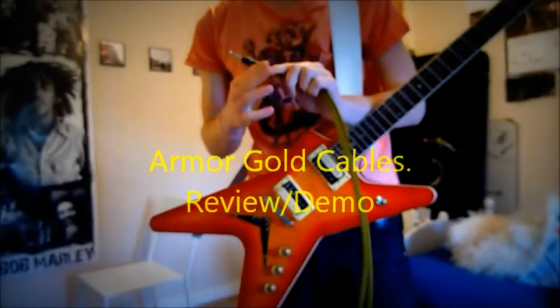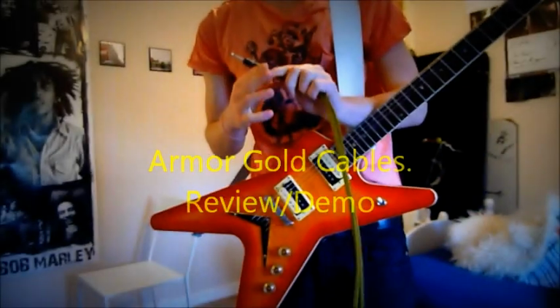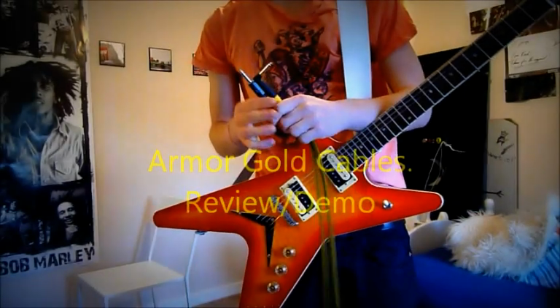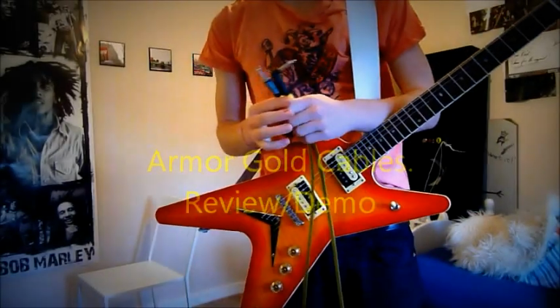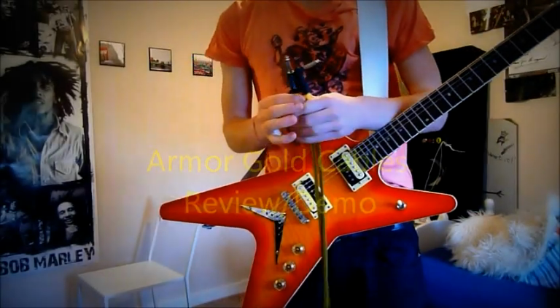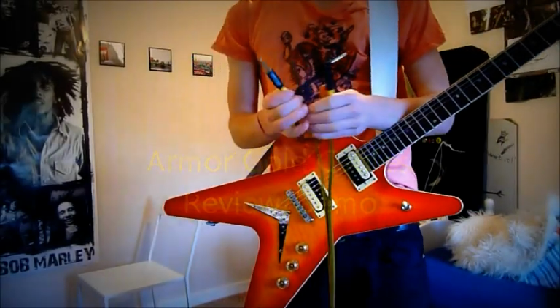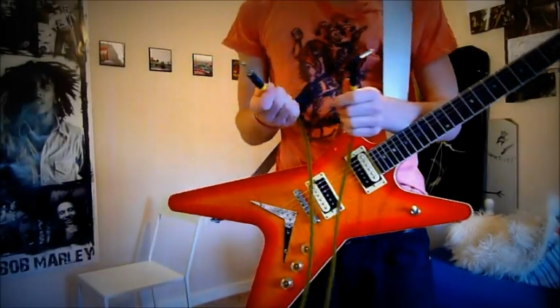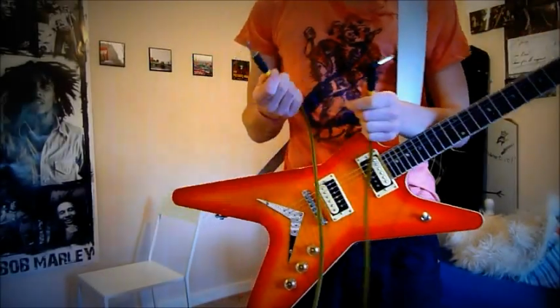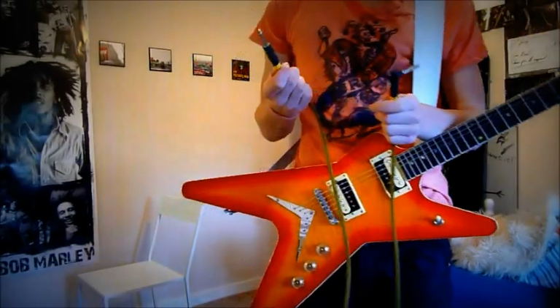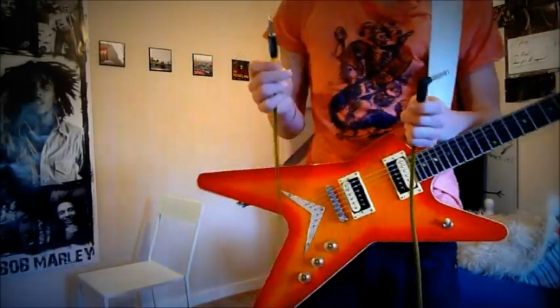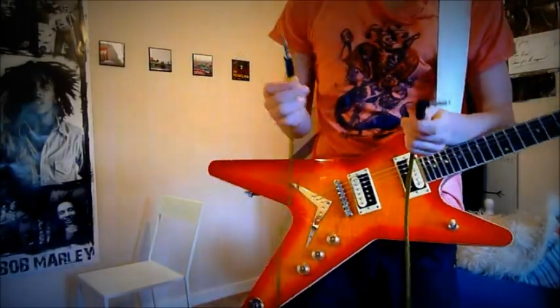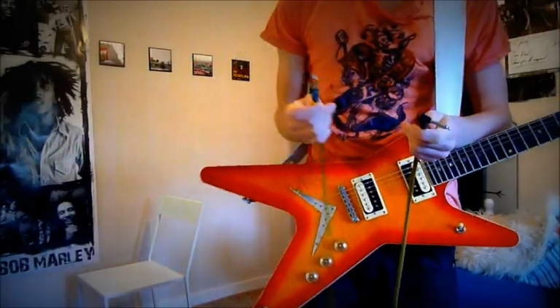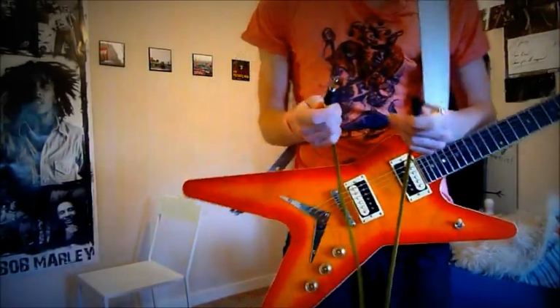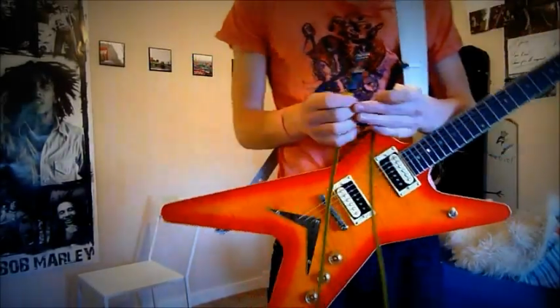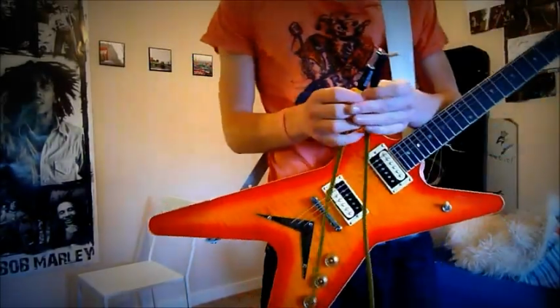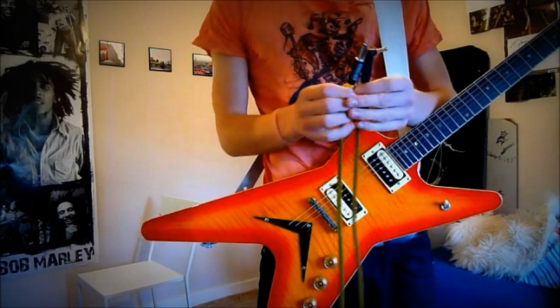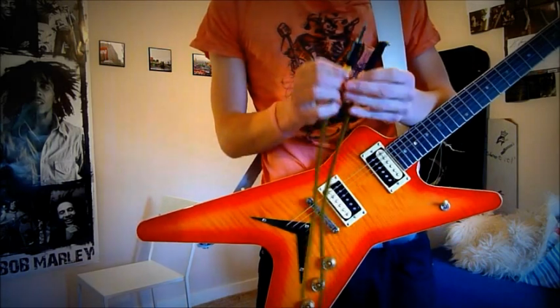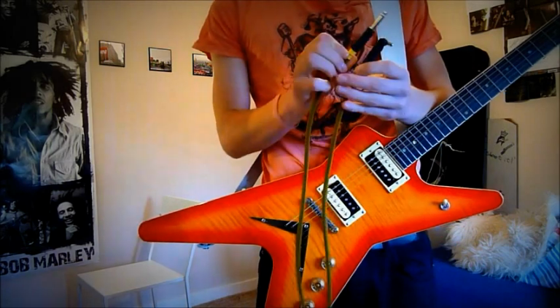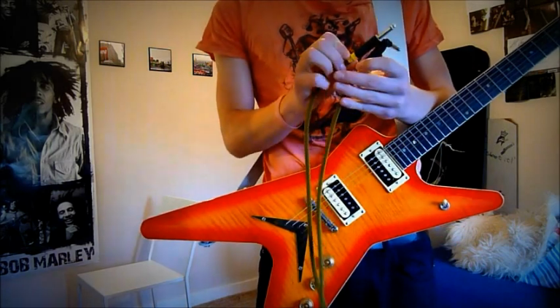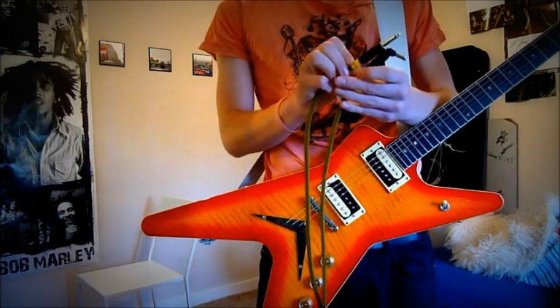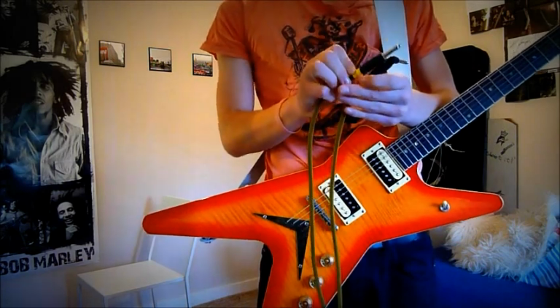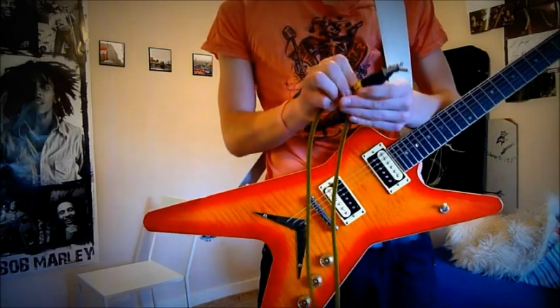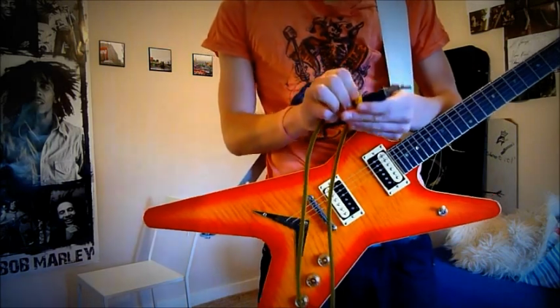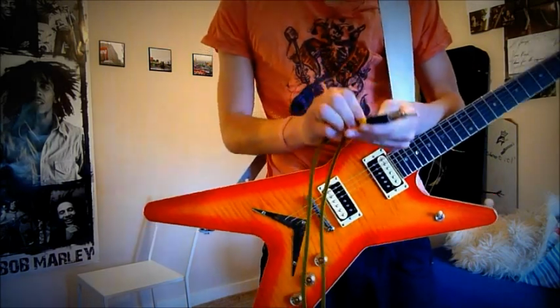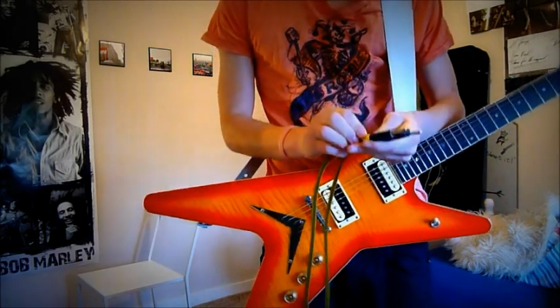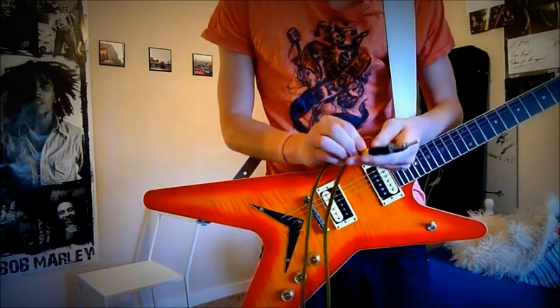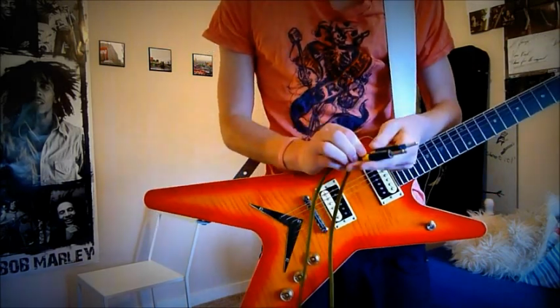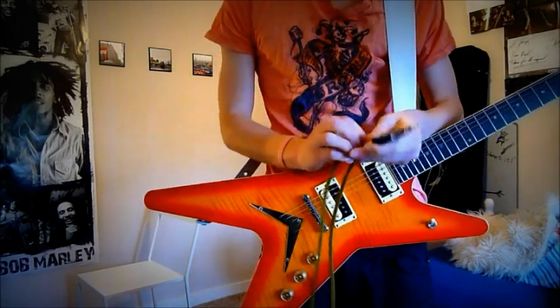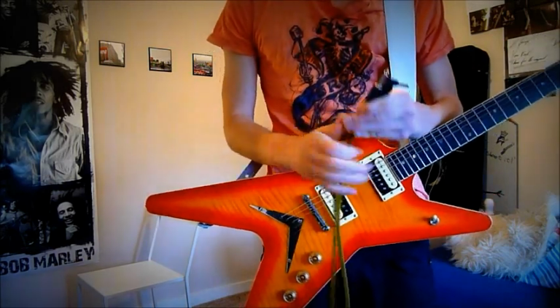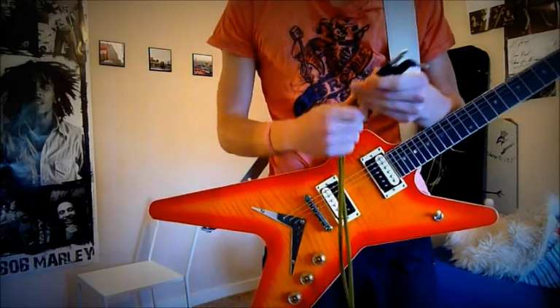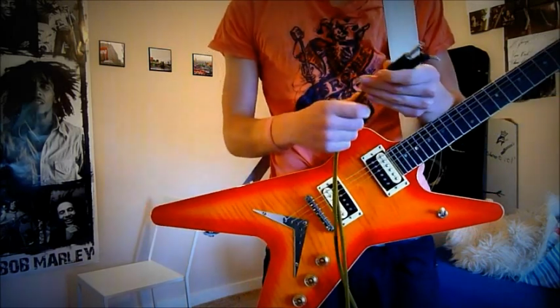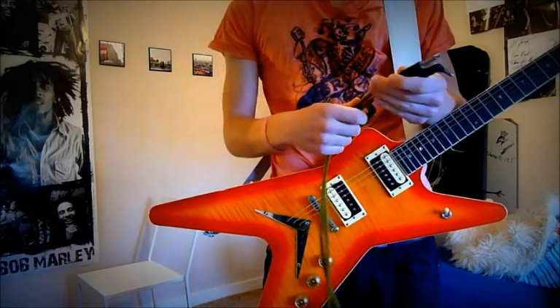Hi guys, a quick review before I go off to a gig of Armagold cables.